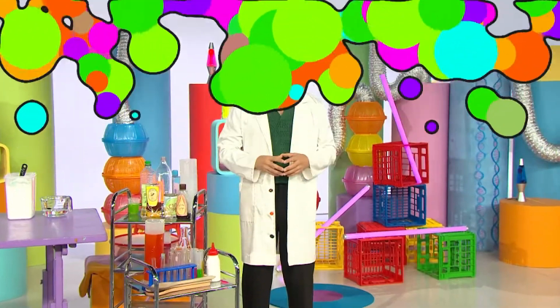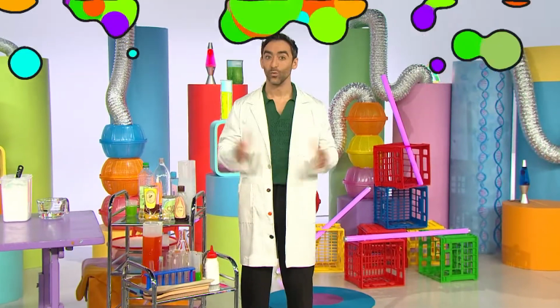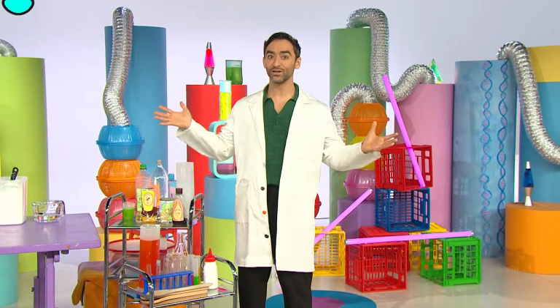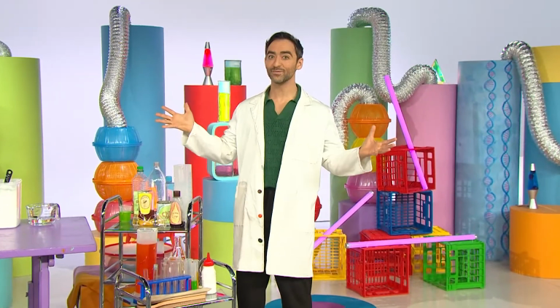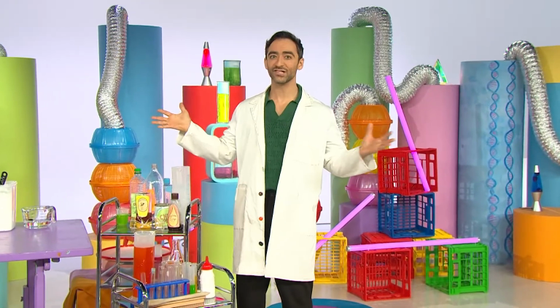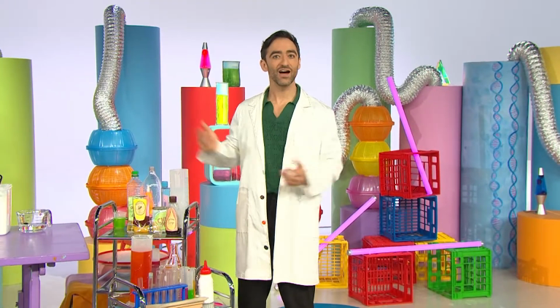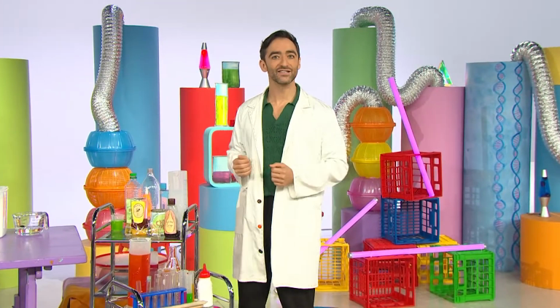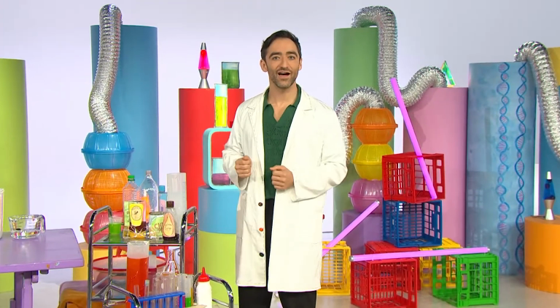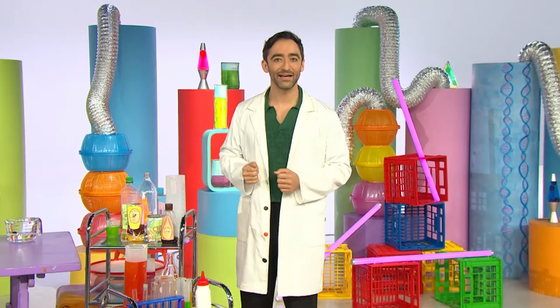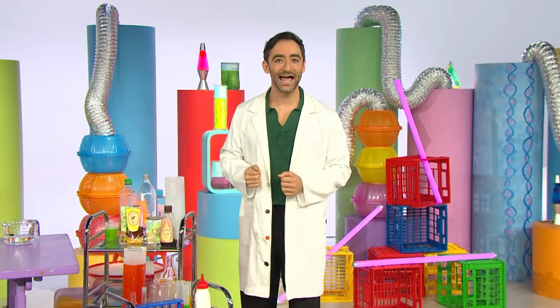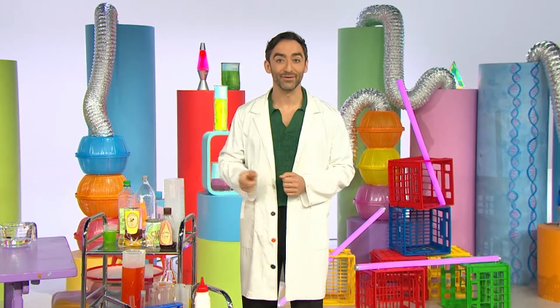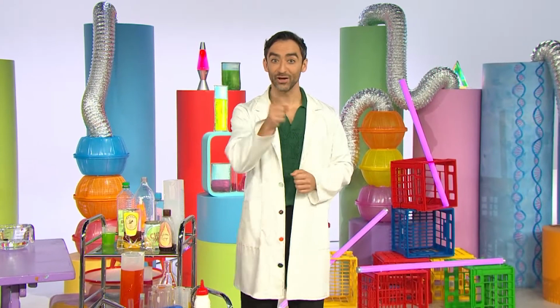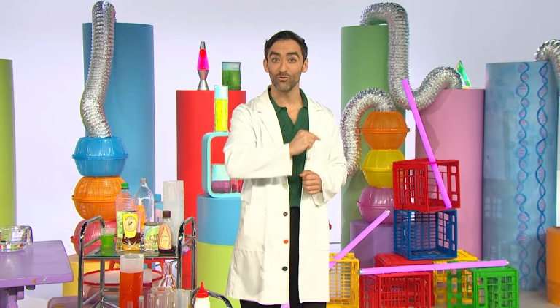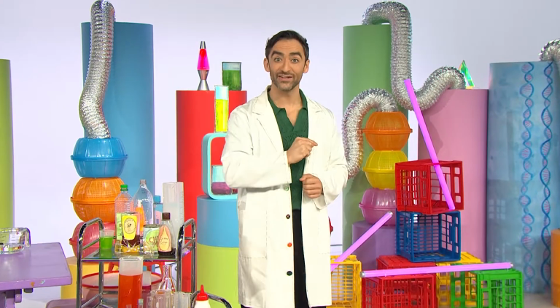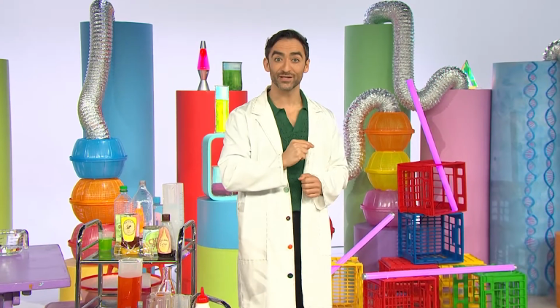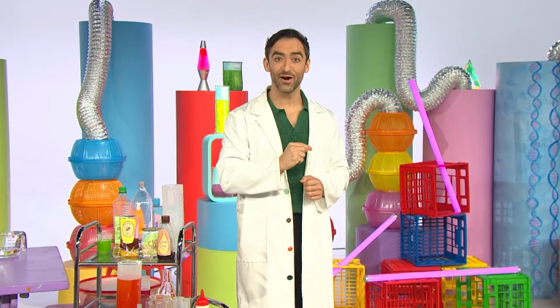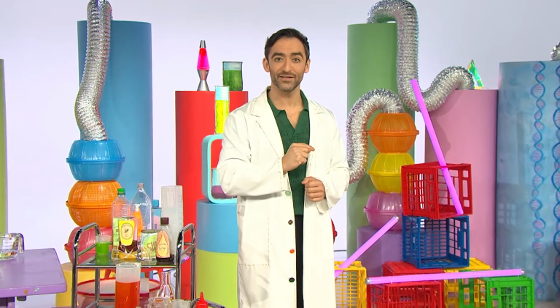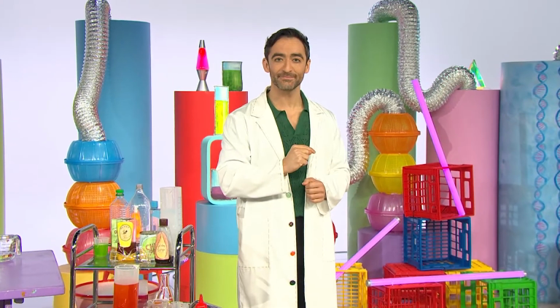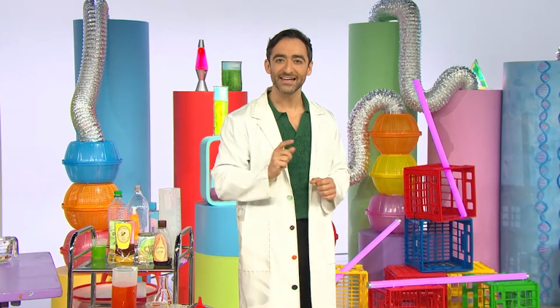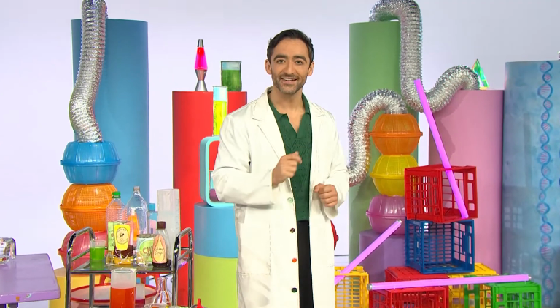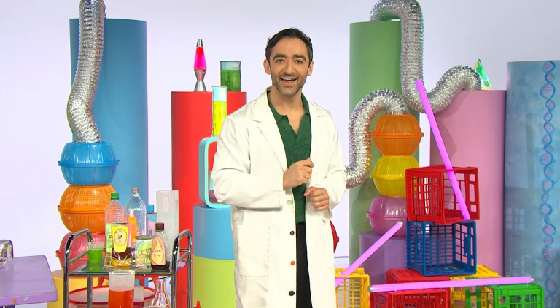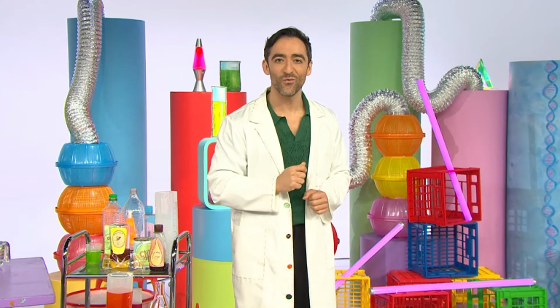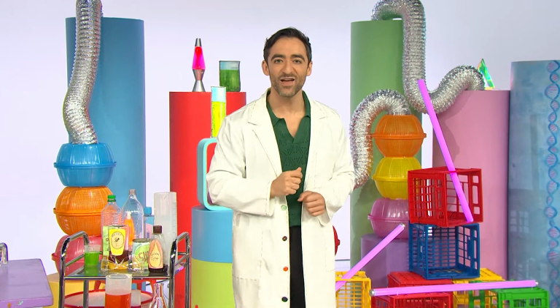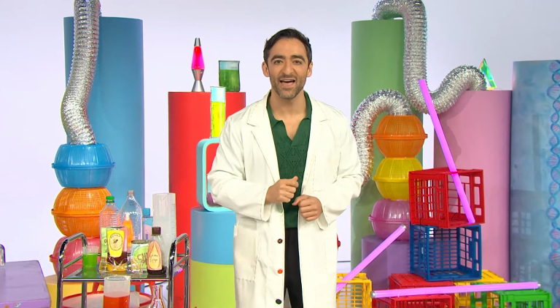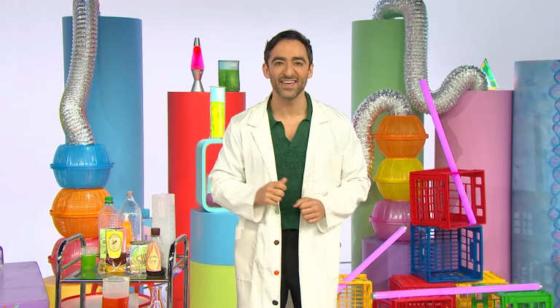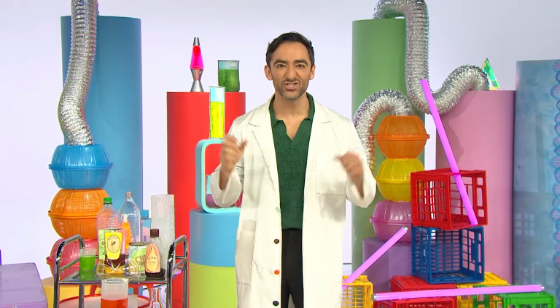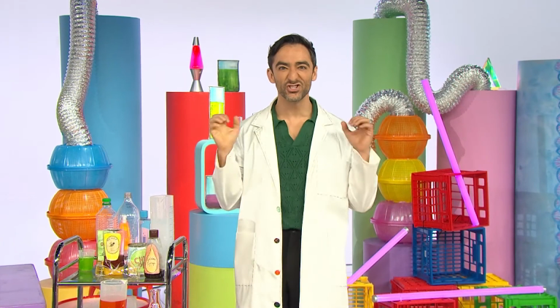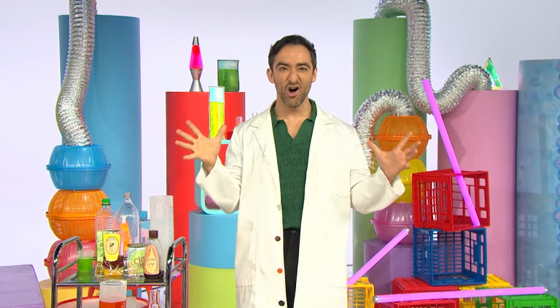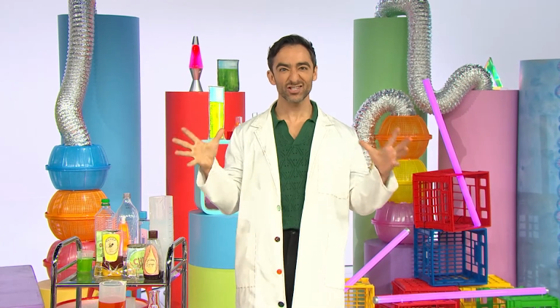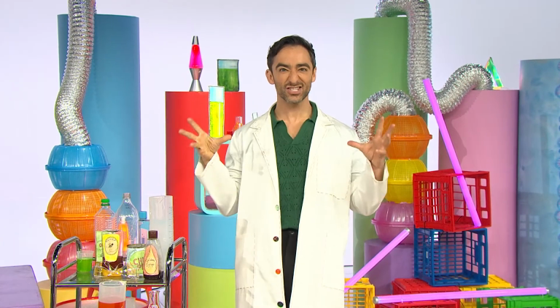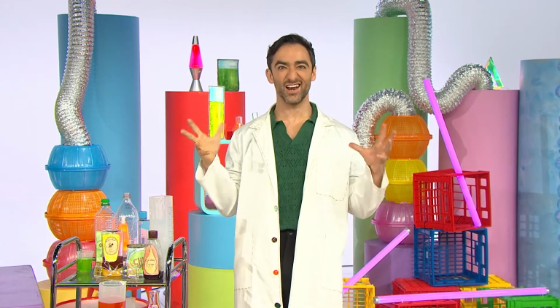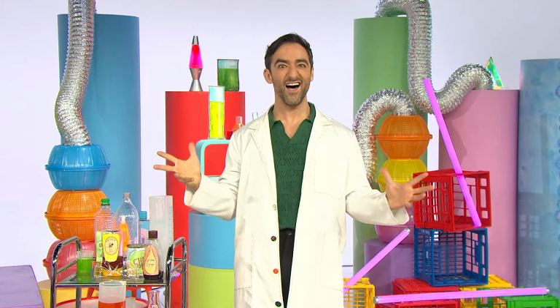Welcome to the Science Time Lab. Are you ready to experiment? Today we're making snot slime.